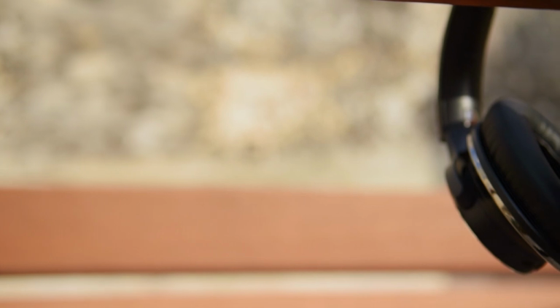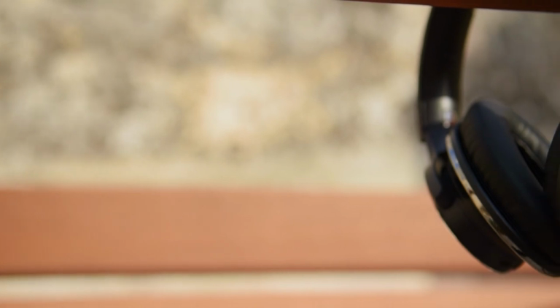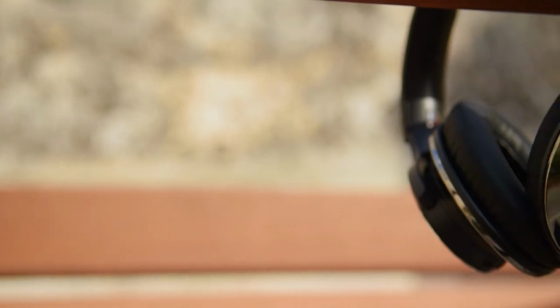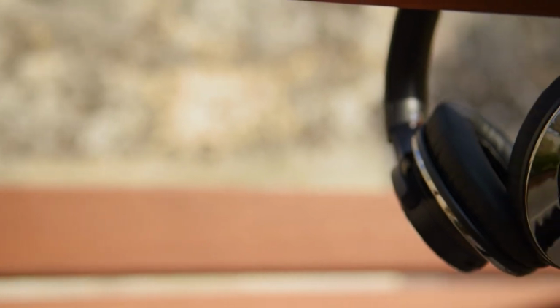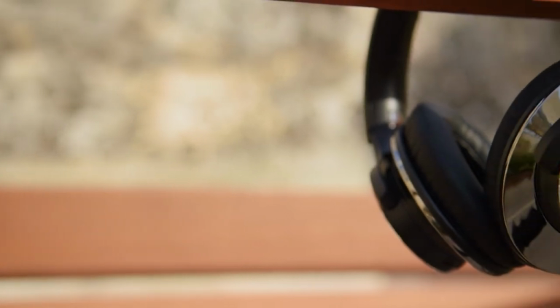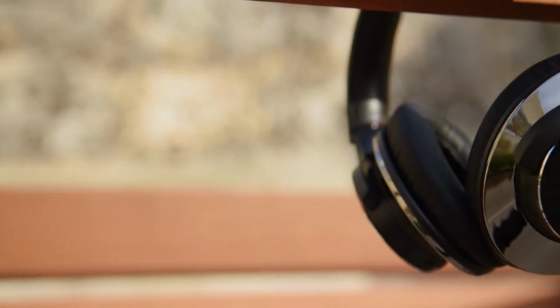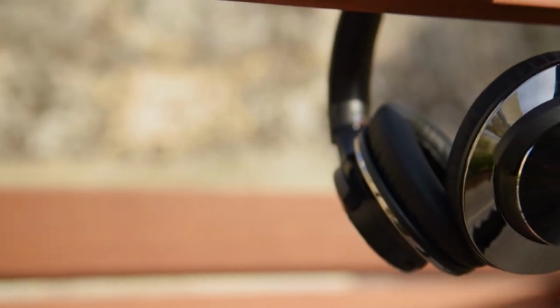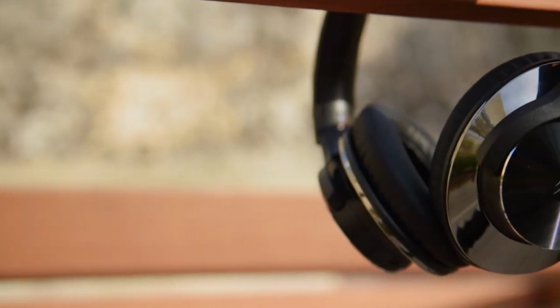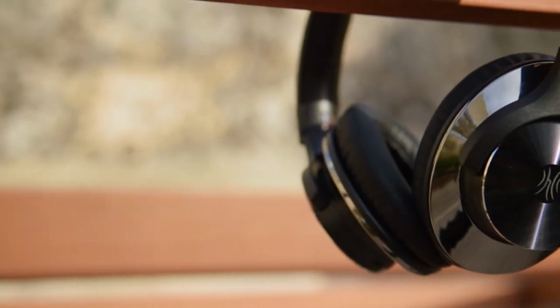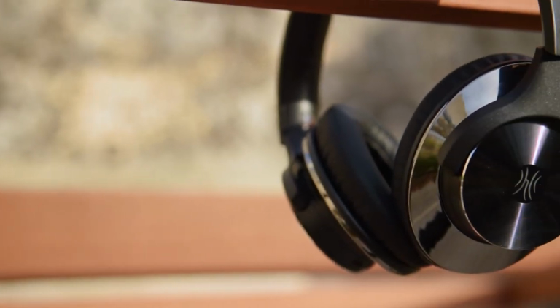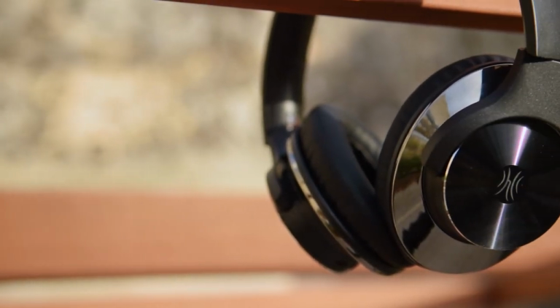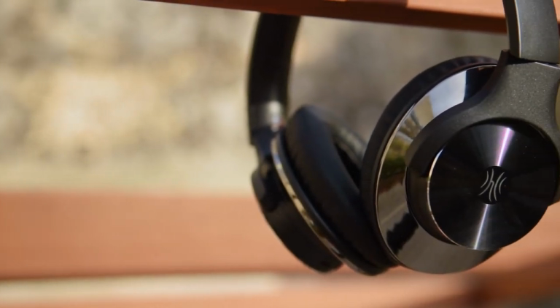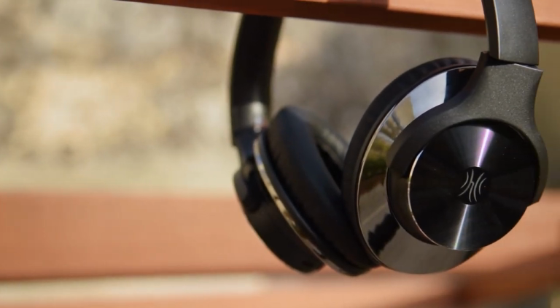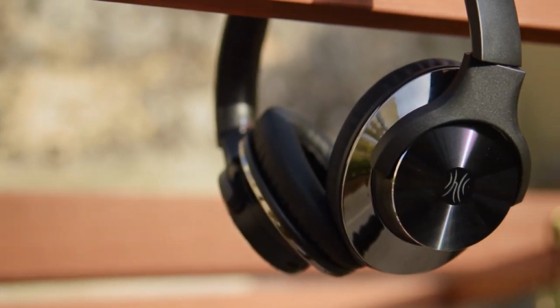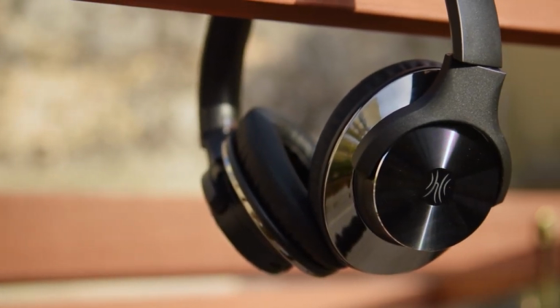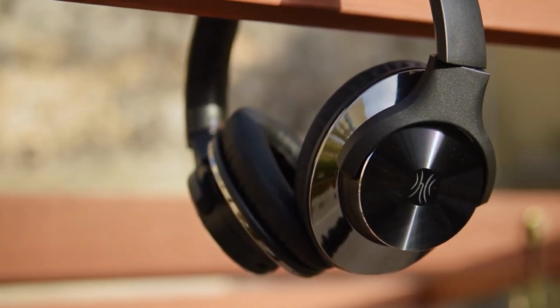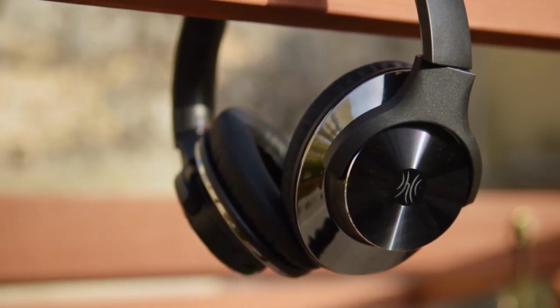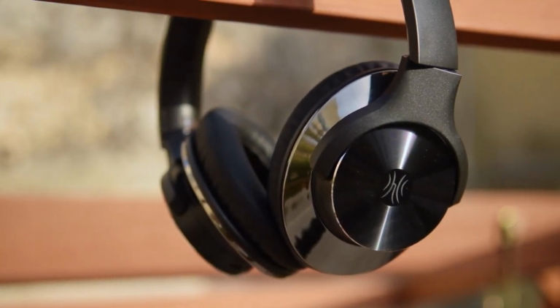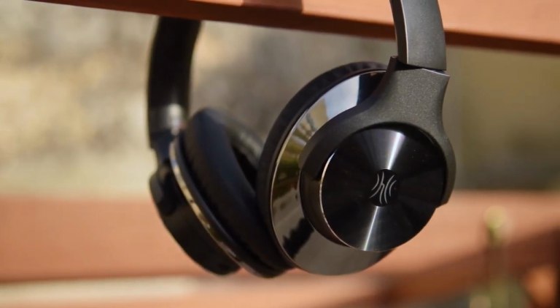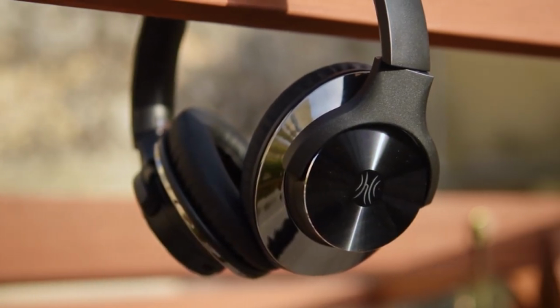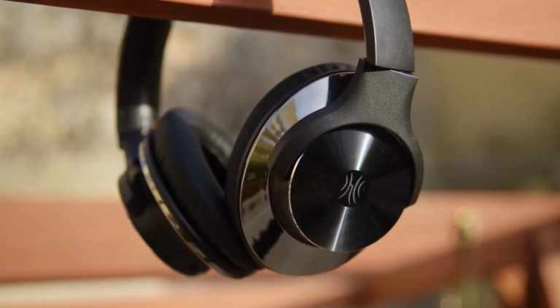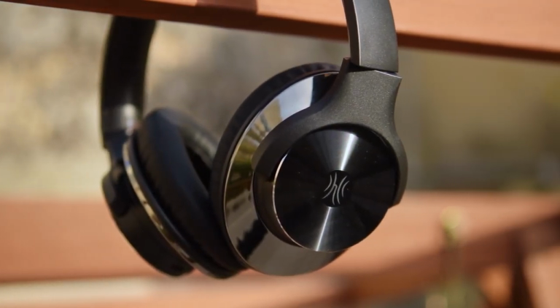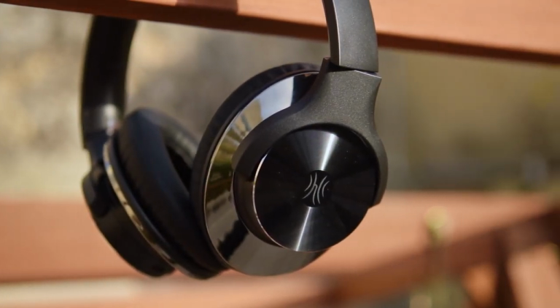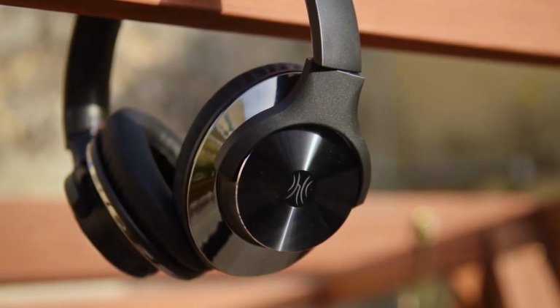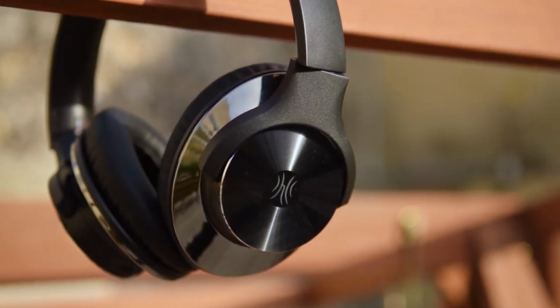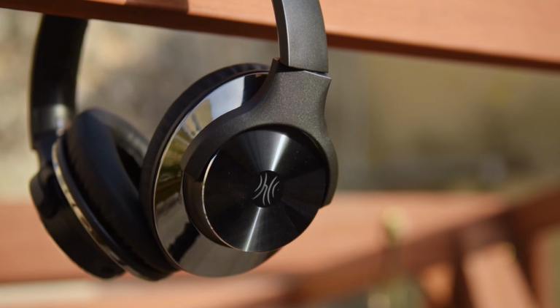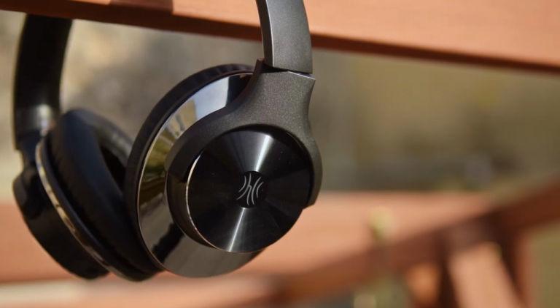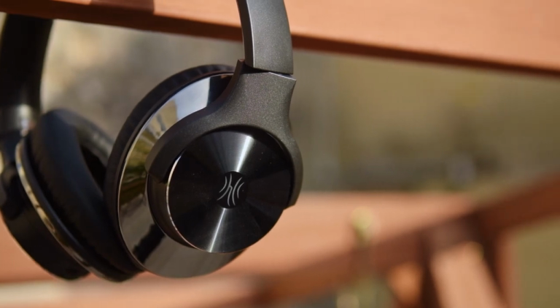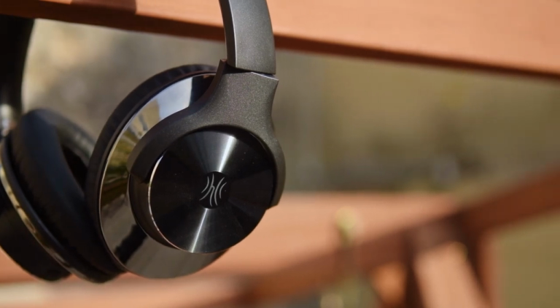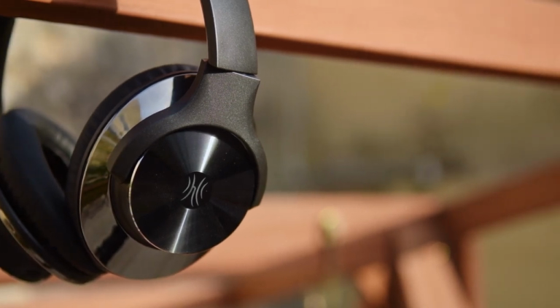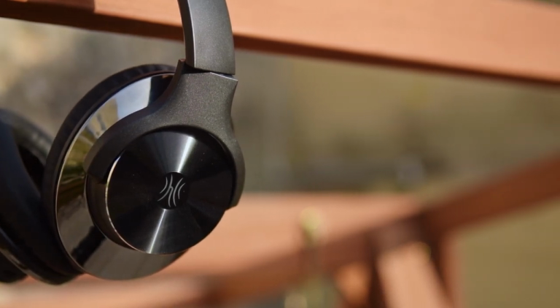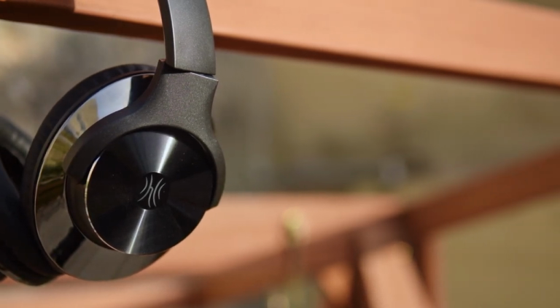Hello there guys, it's CoolFoxWare here, and today I'm bringing you an unboxing and review of the OneAudio A10 wireless headphones.